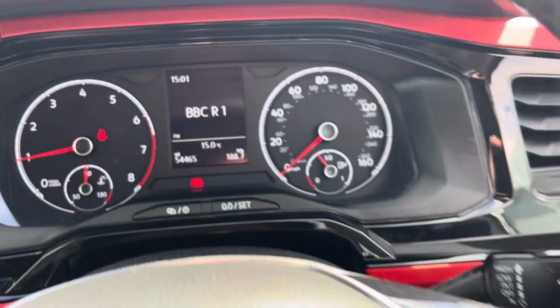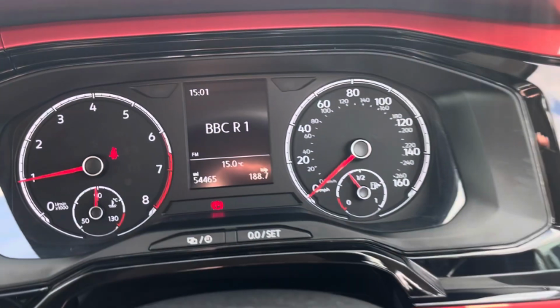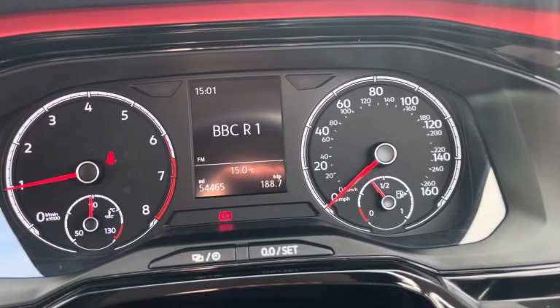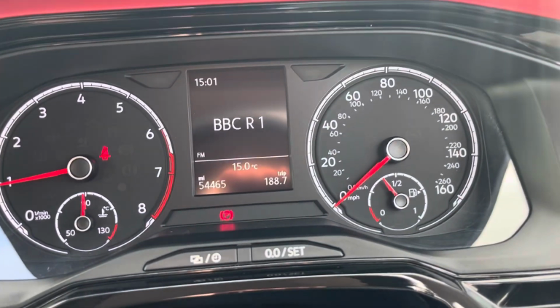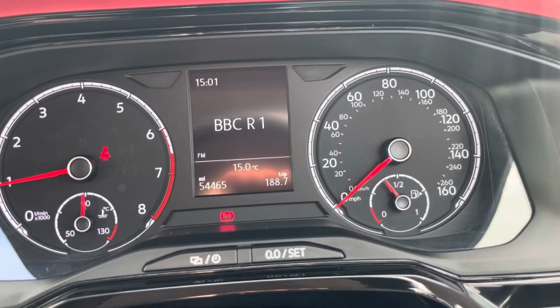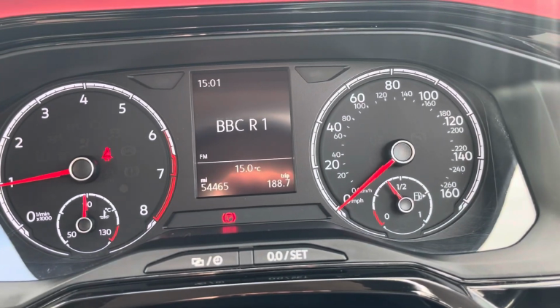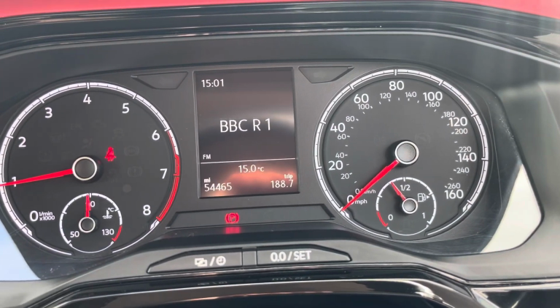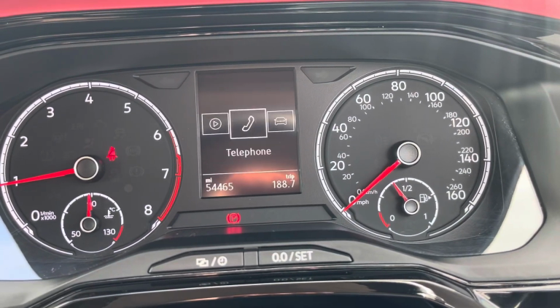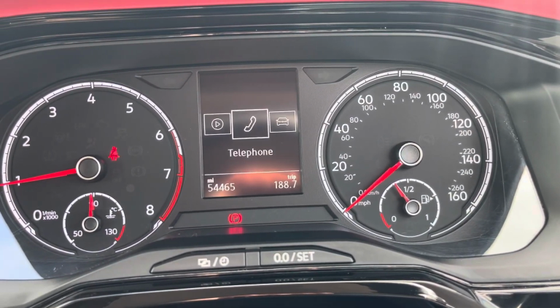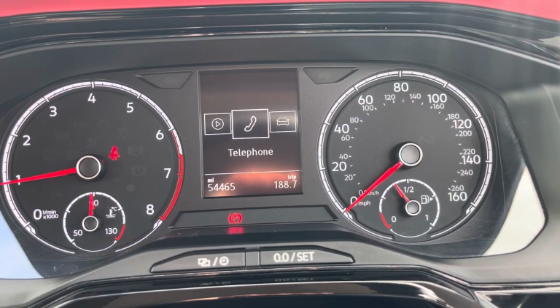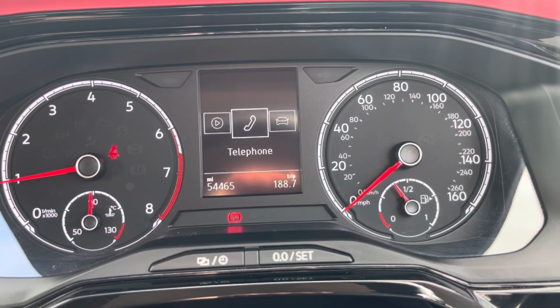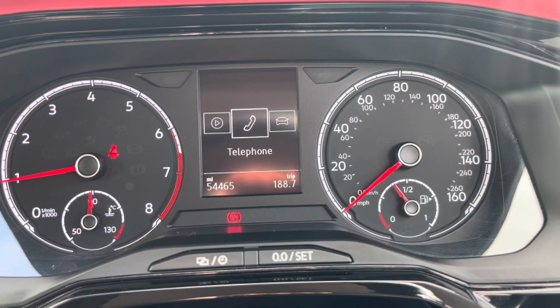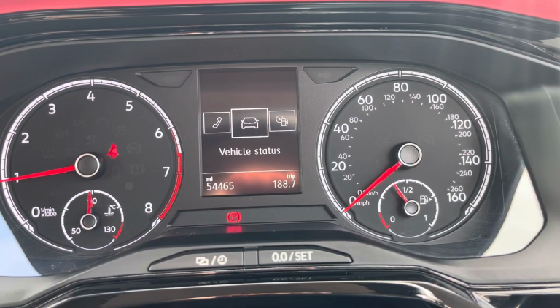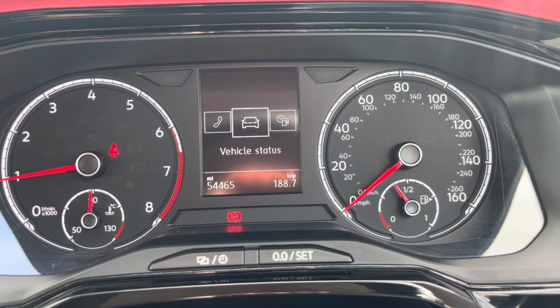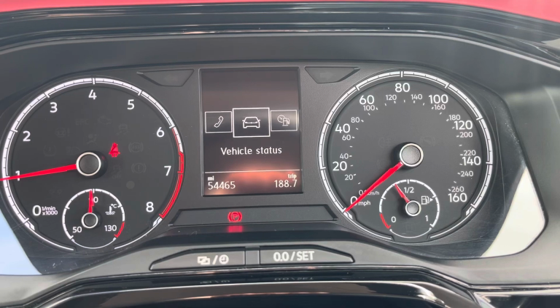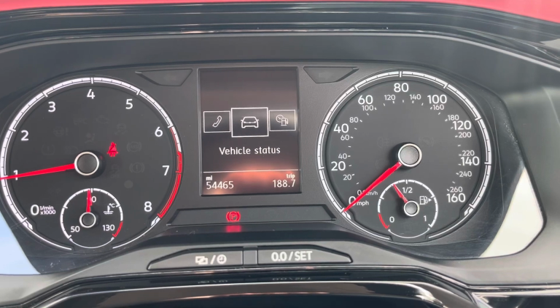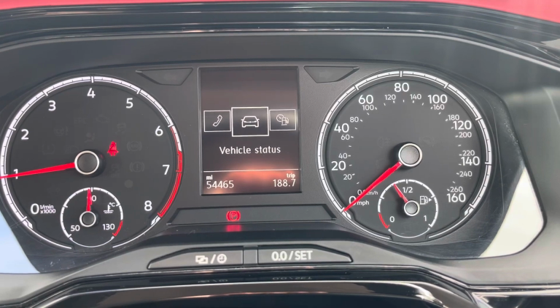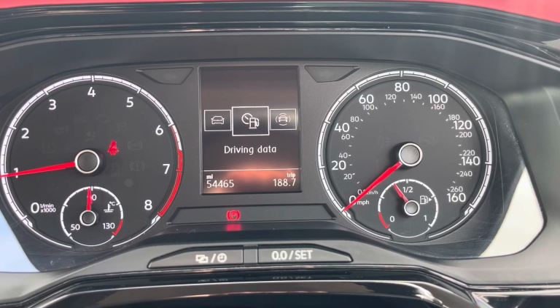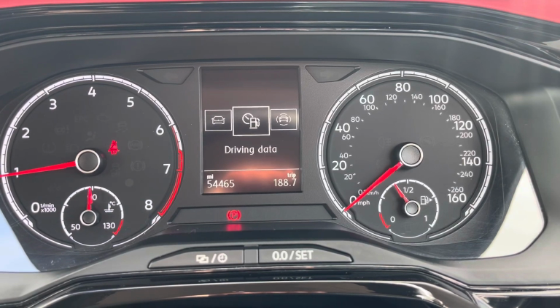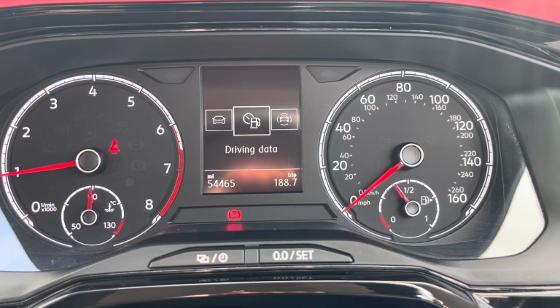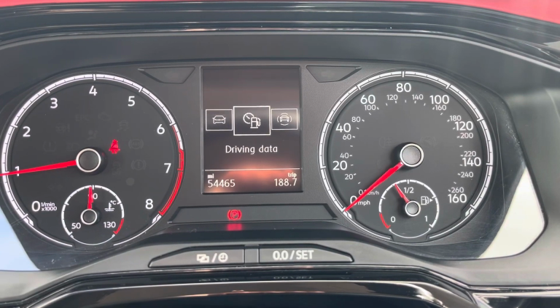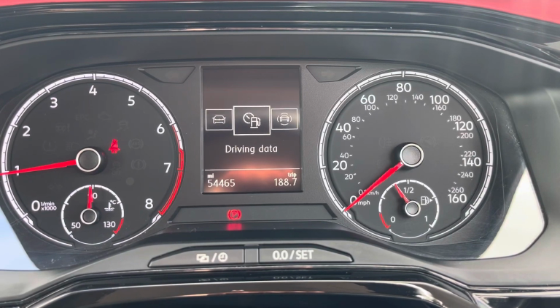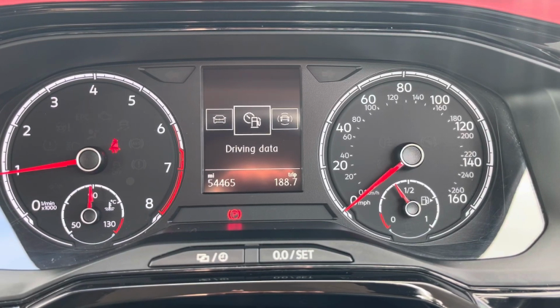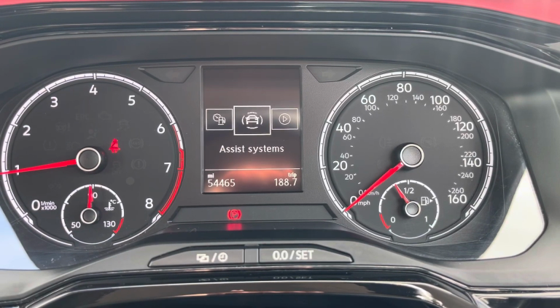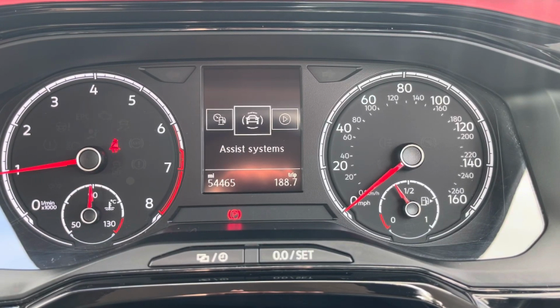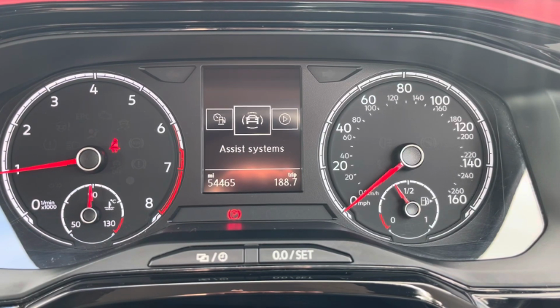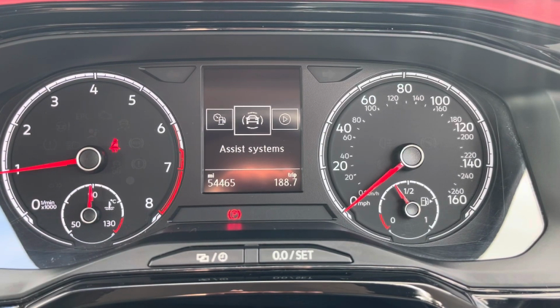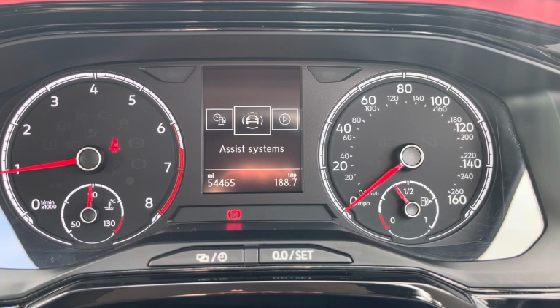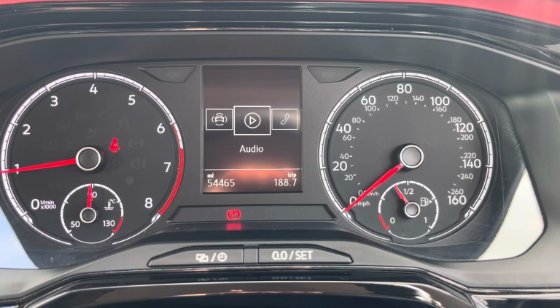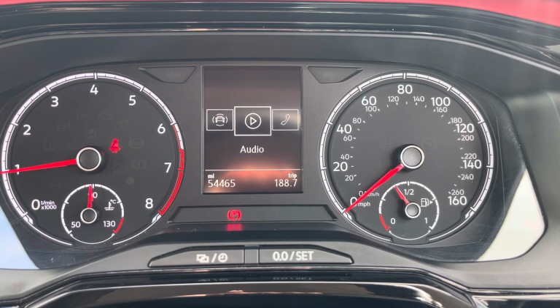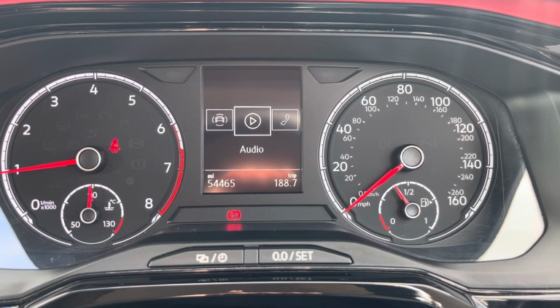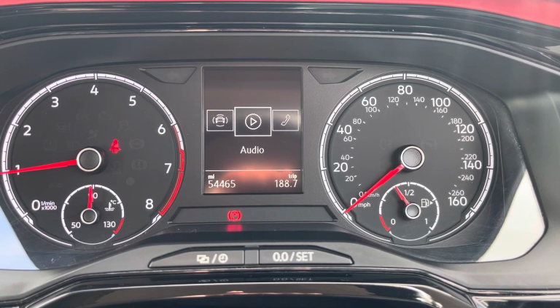Looking at that now, you can flick through some options that include telephone, vehicle status, drive data, assist systems and audio.